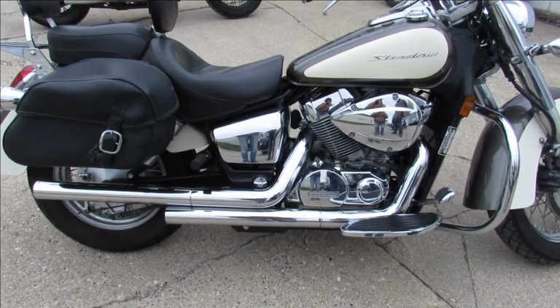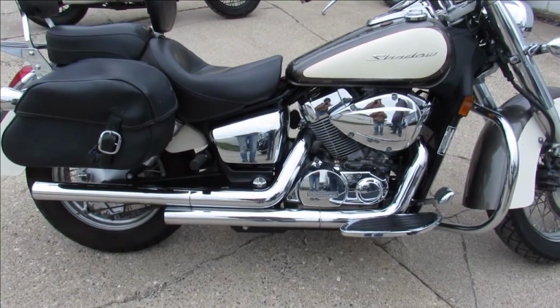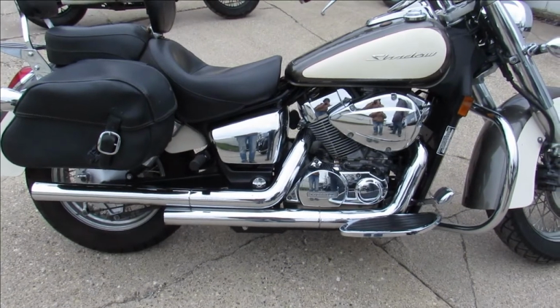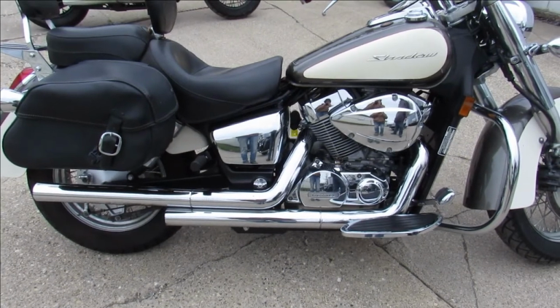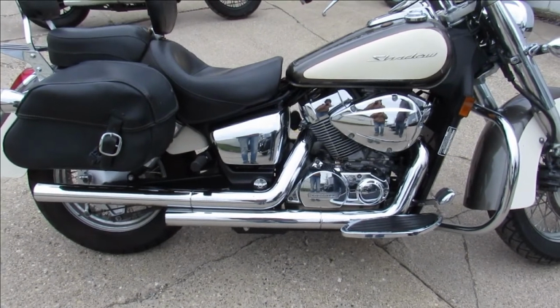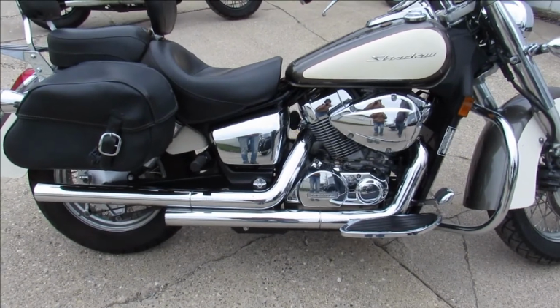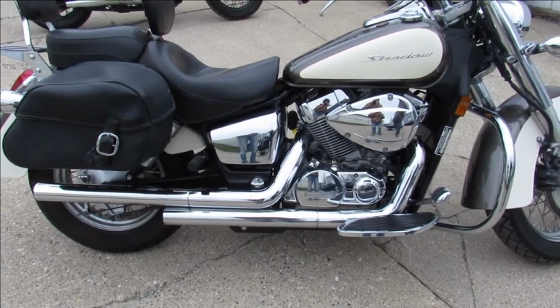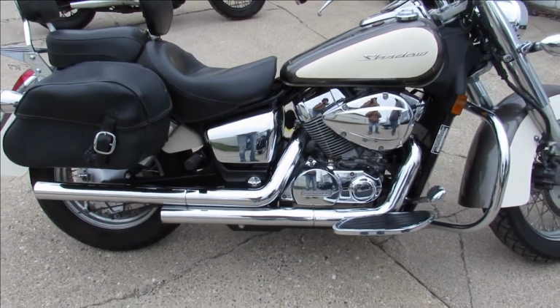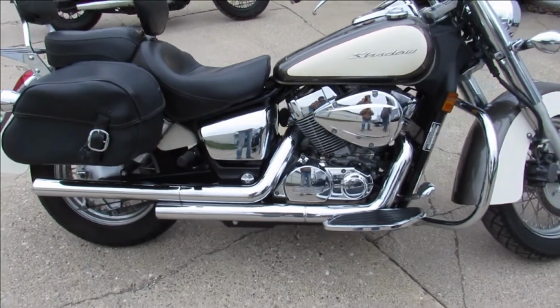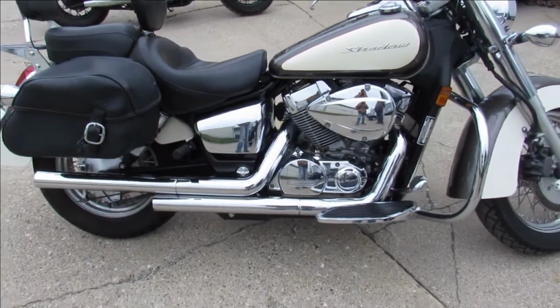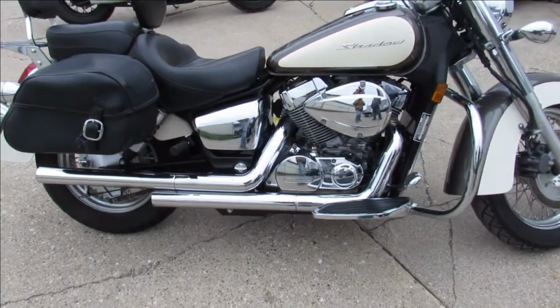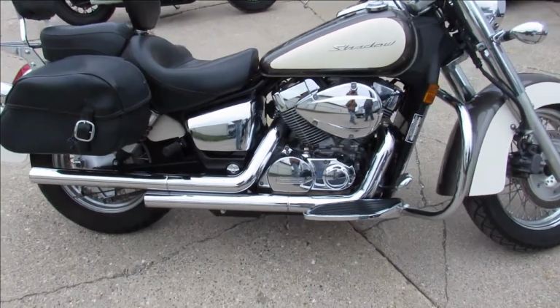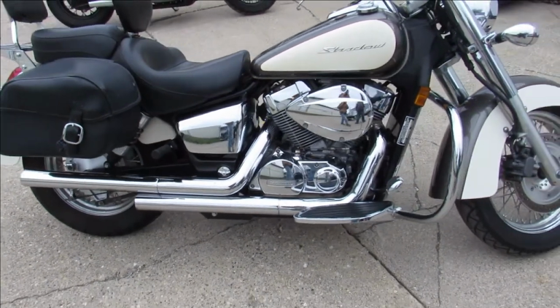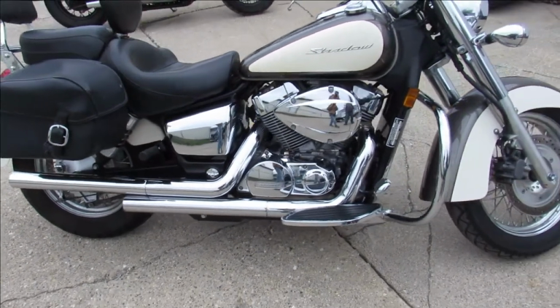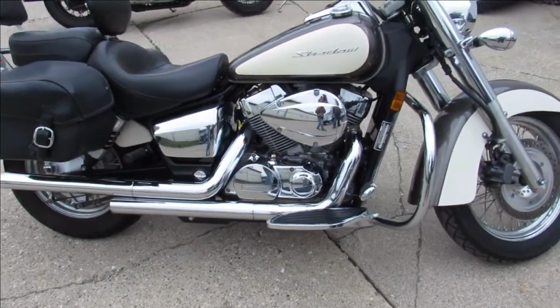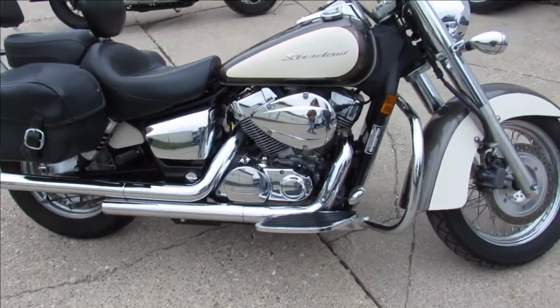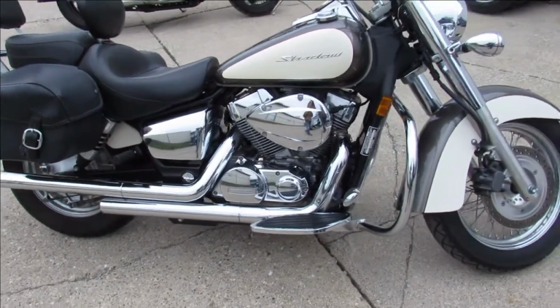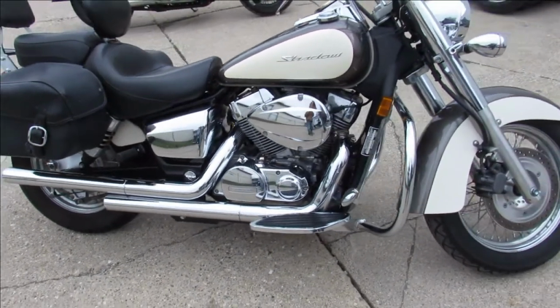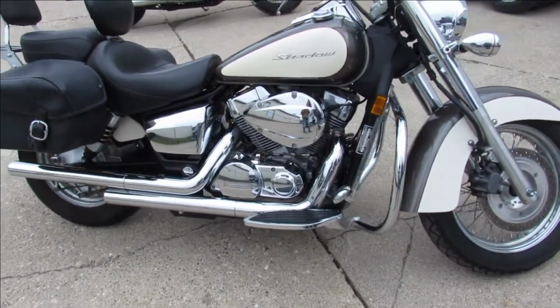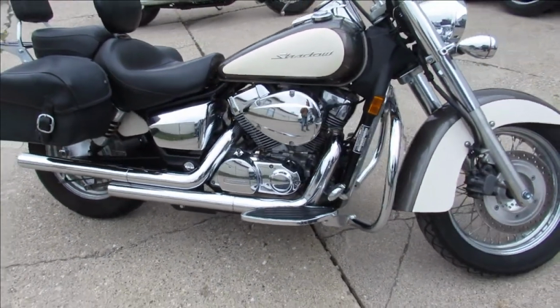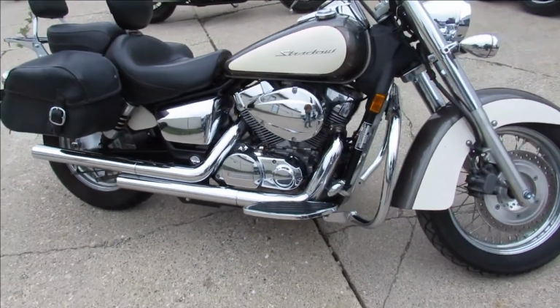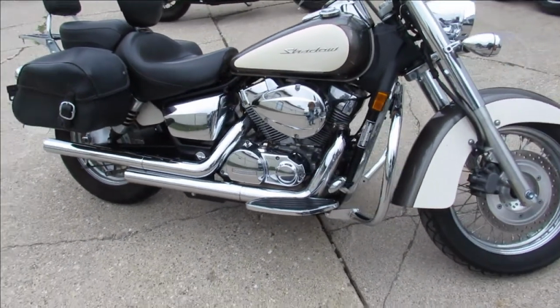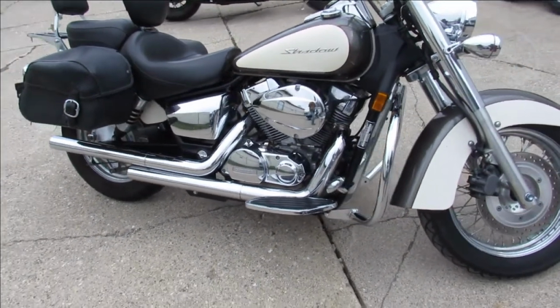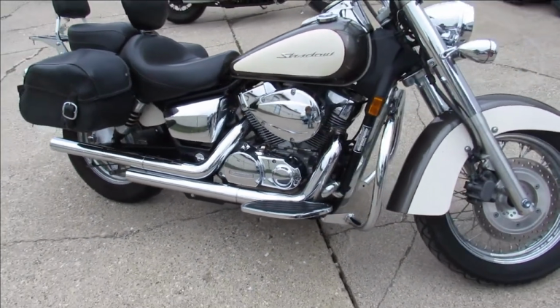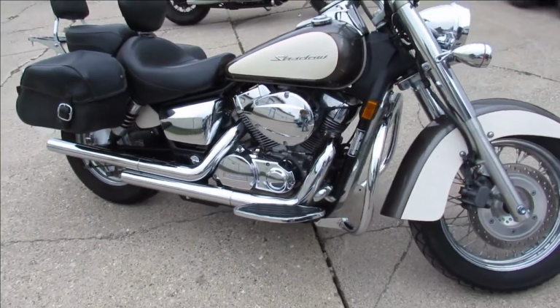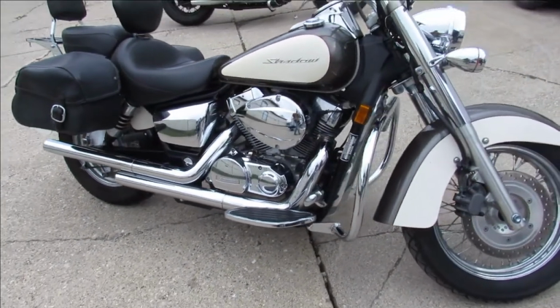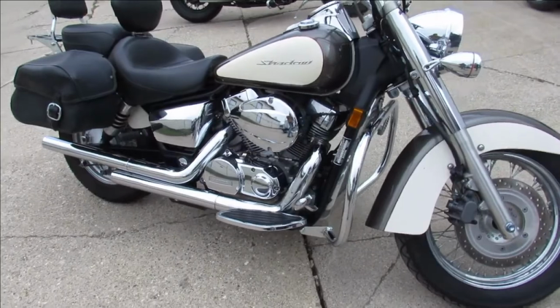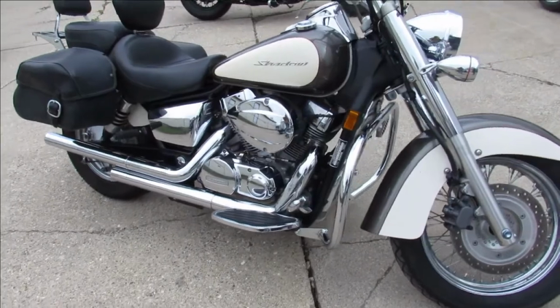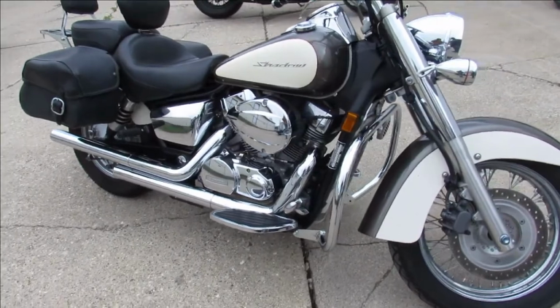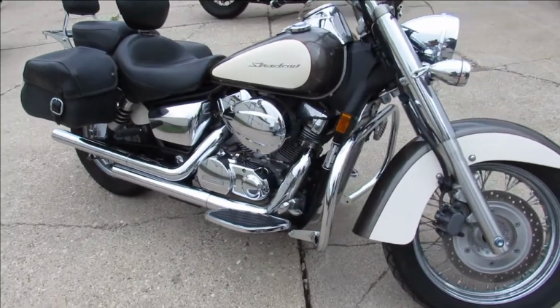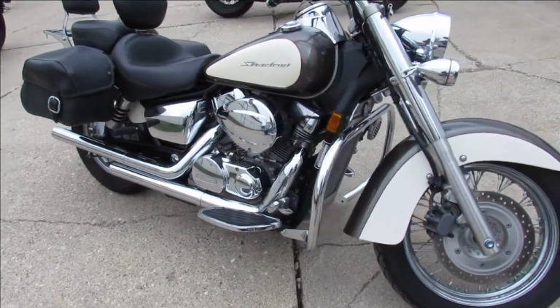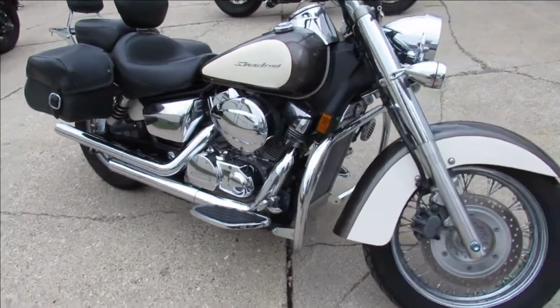Hey guys, ProofofPowerSports.com here doing some videos on some bikes that just came out the truck. Check this one out.